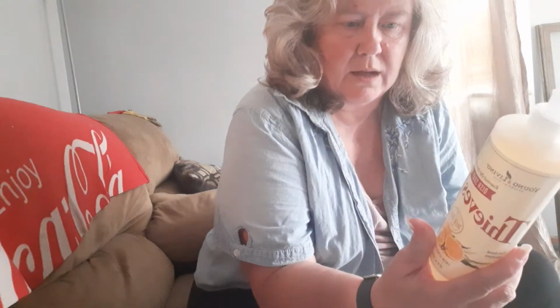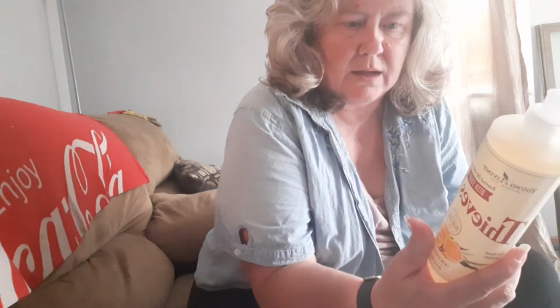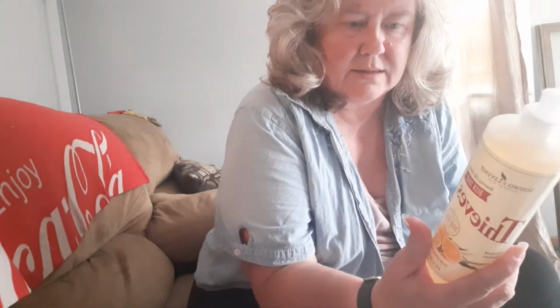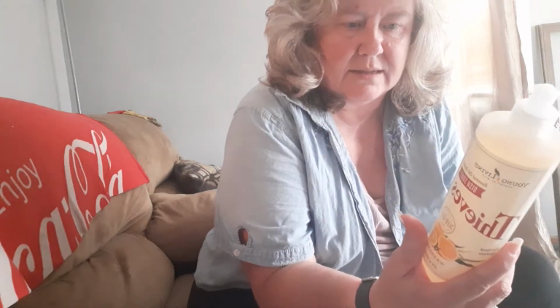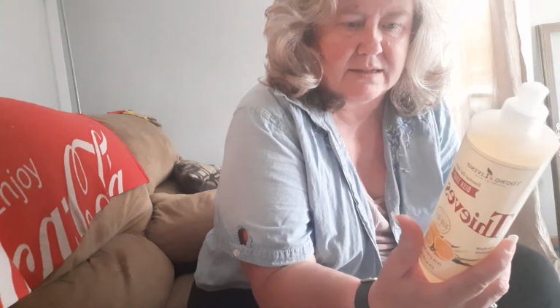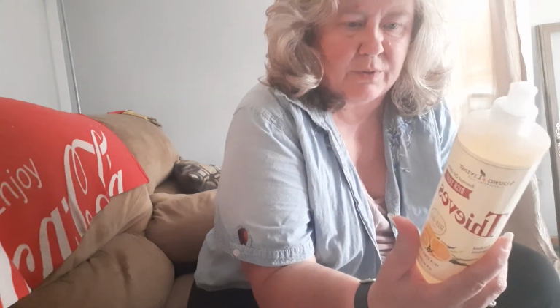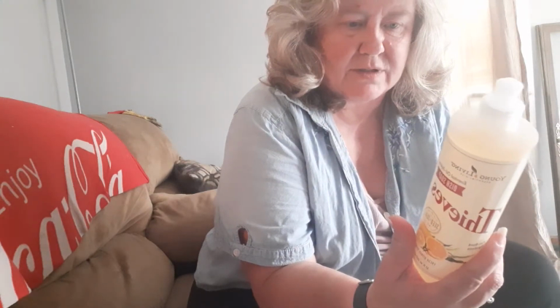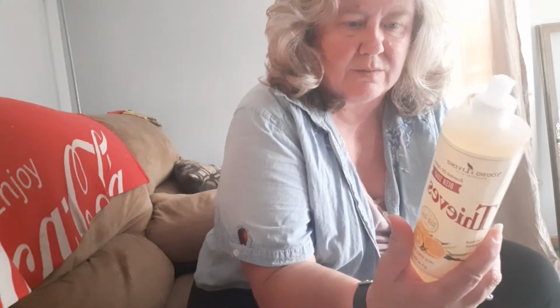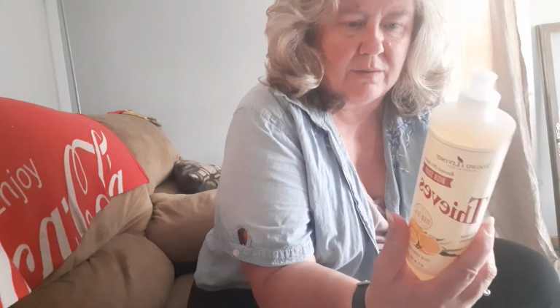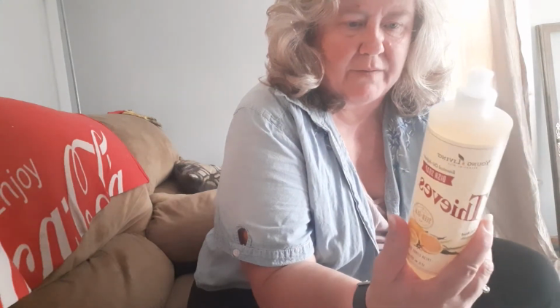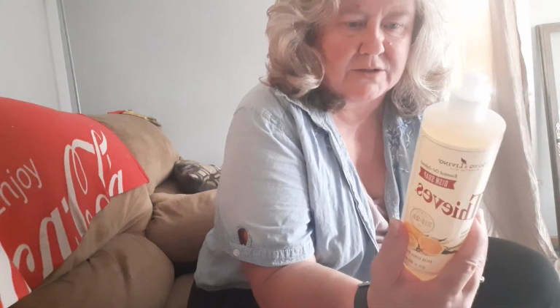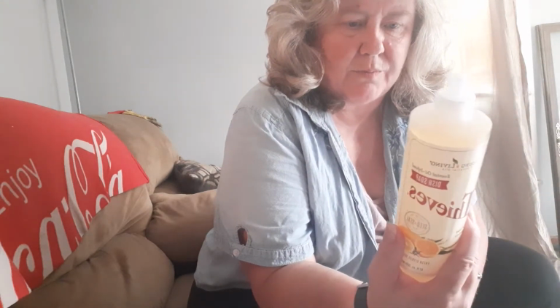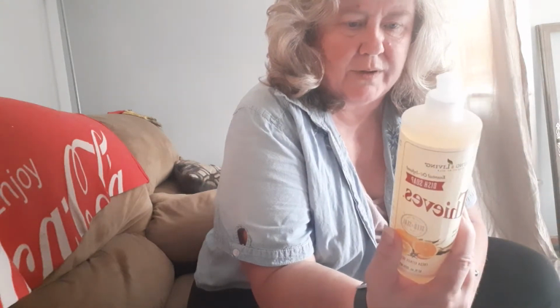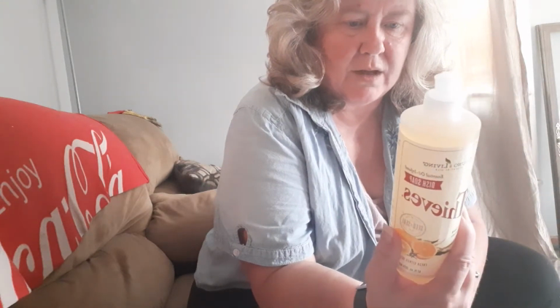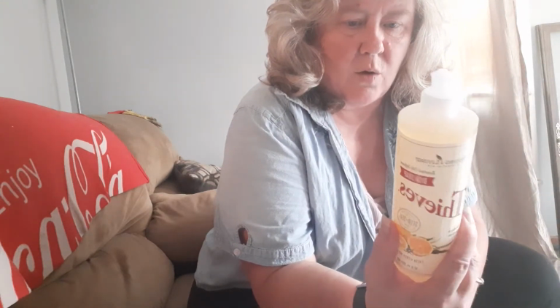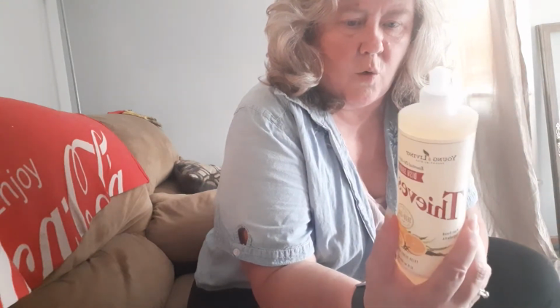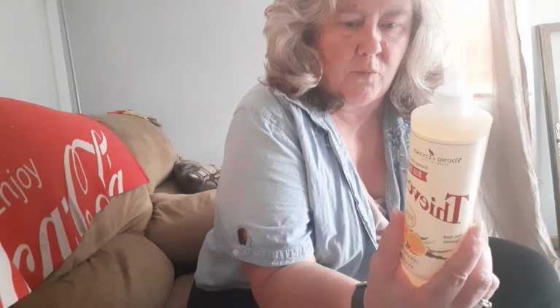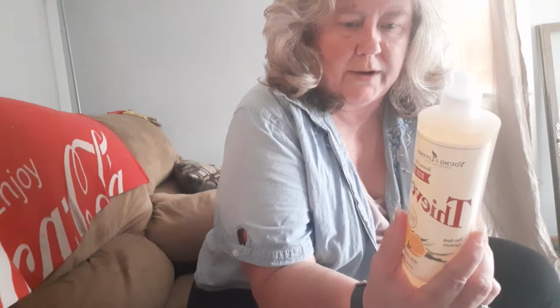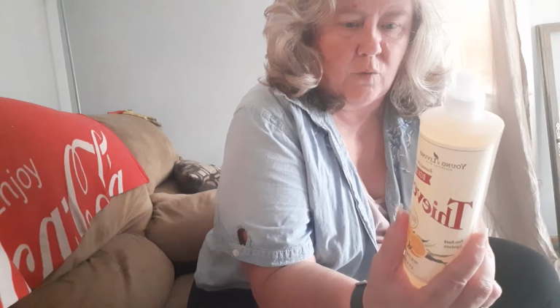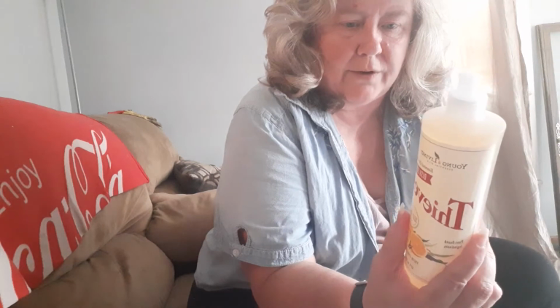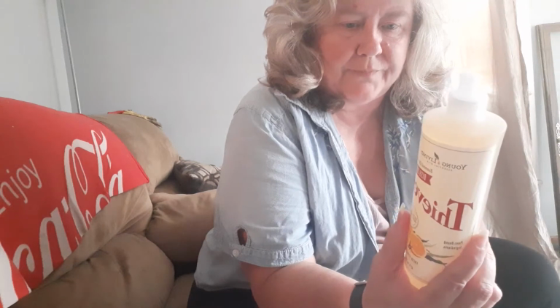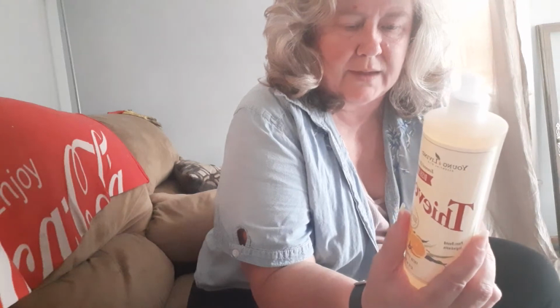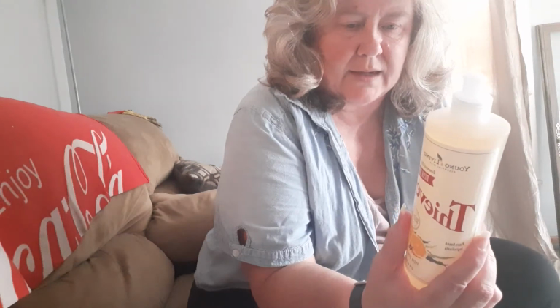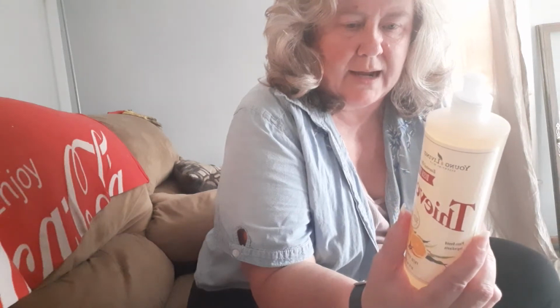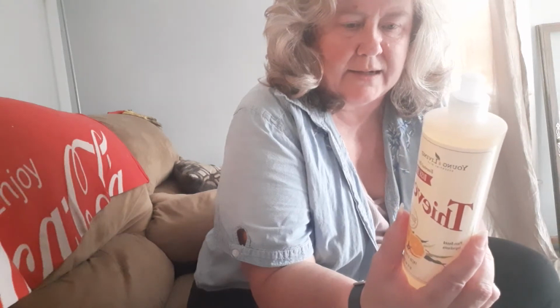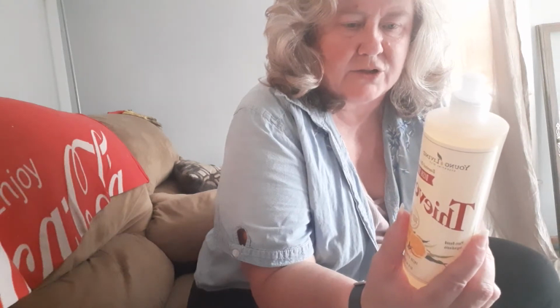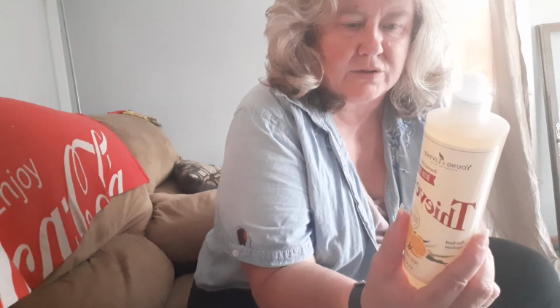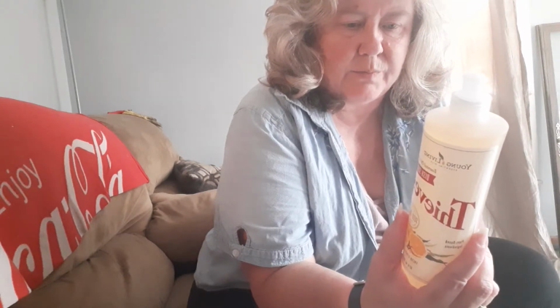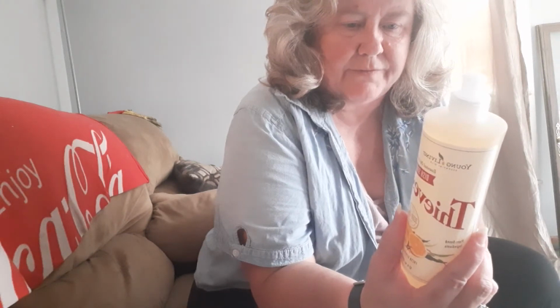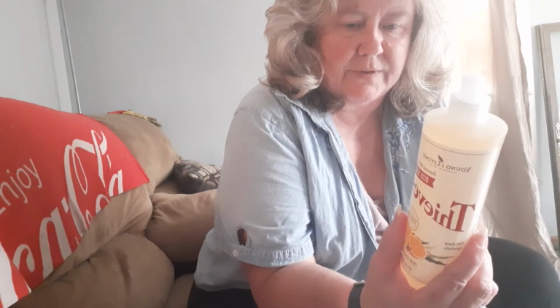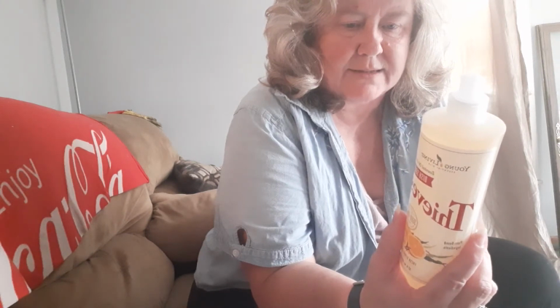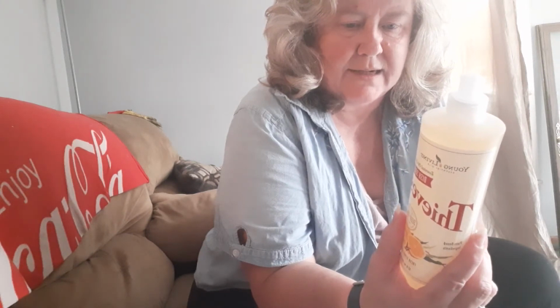It says disperse a small amount of soap with warm running water and add additional soap as needed.